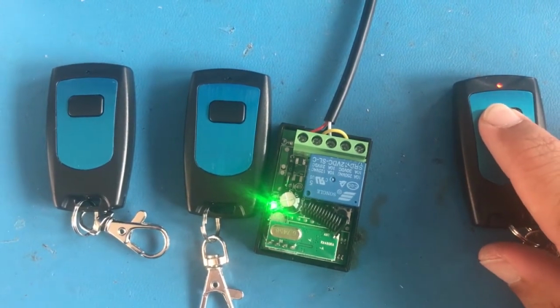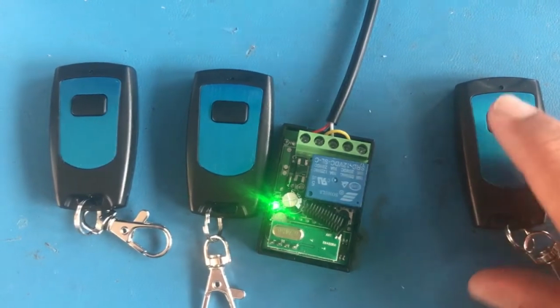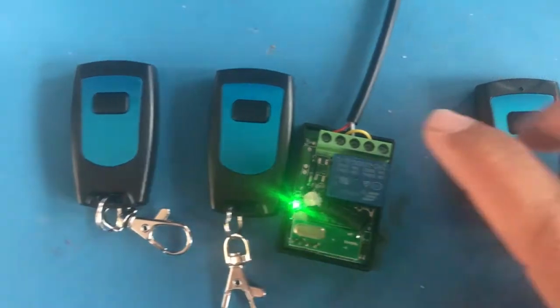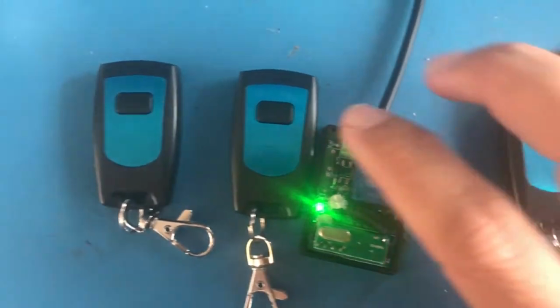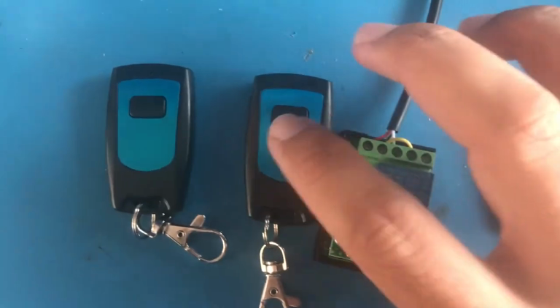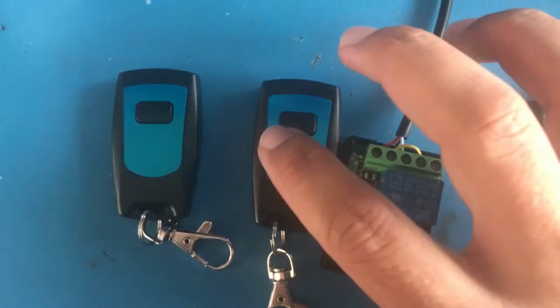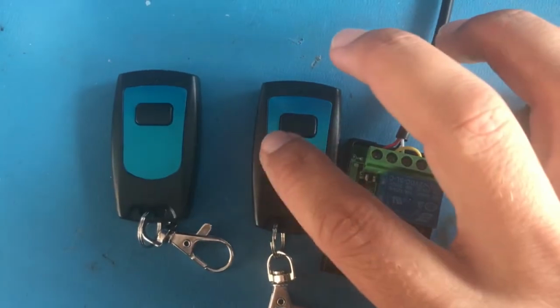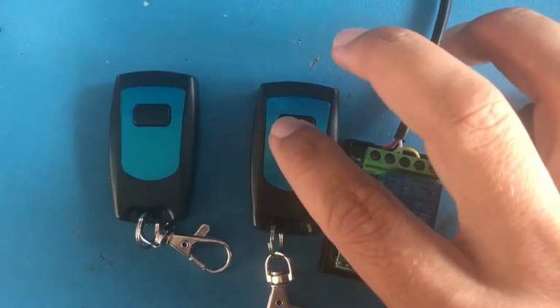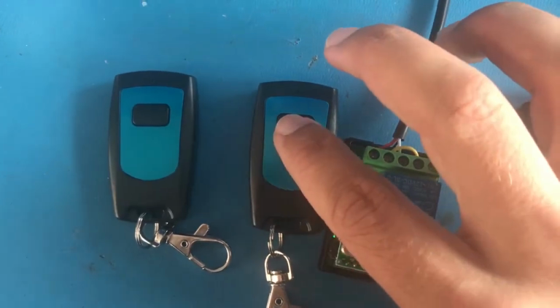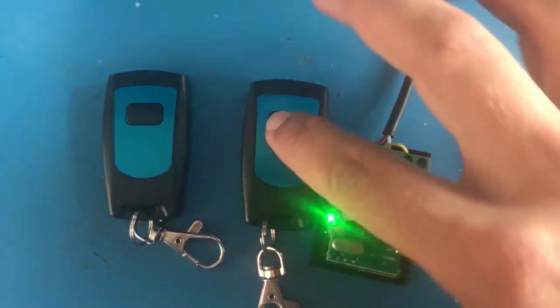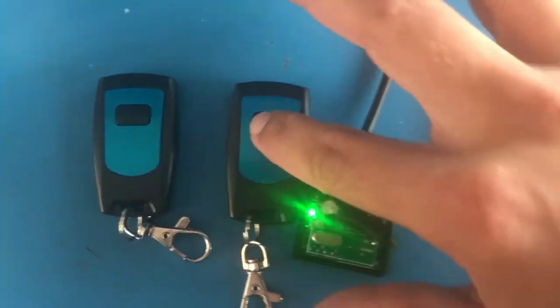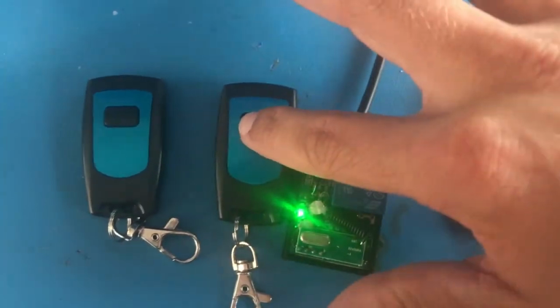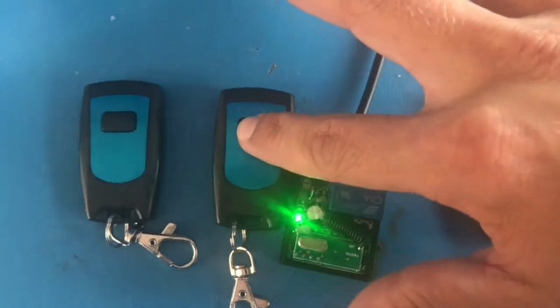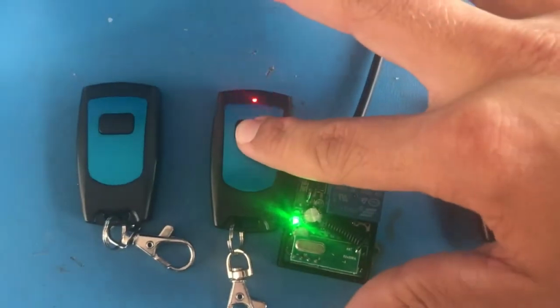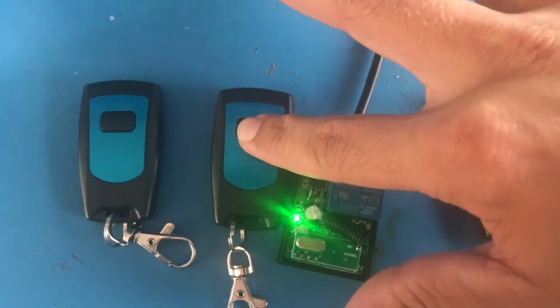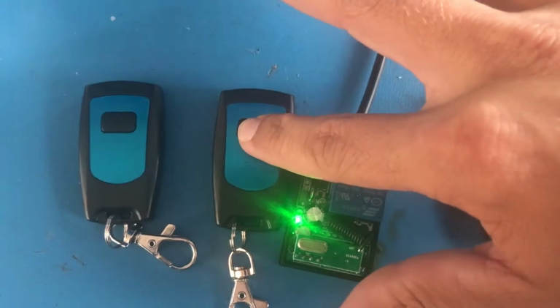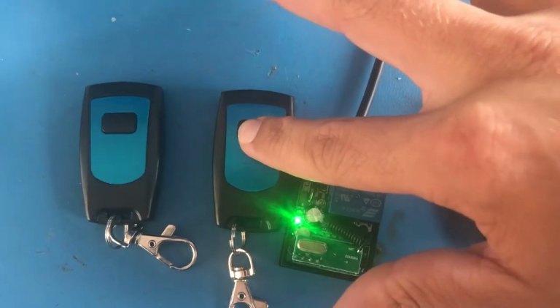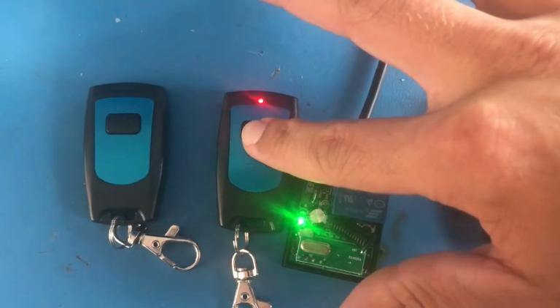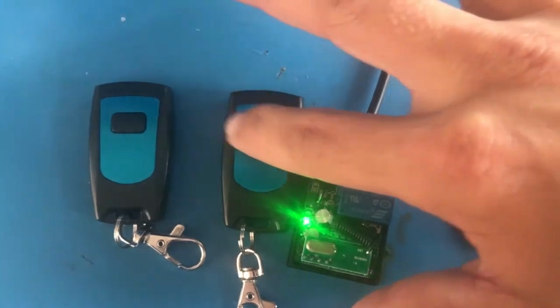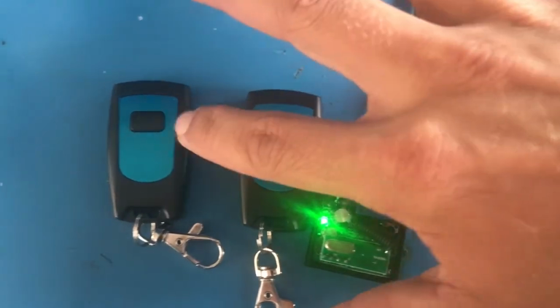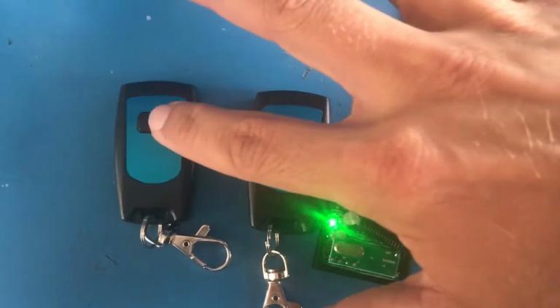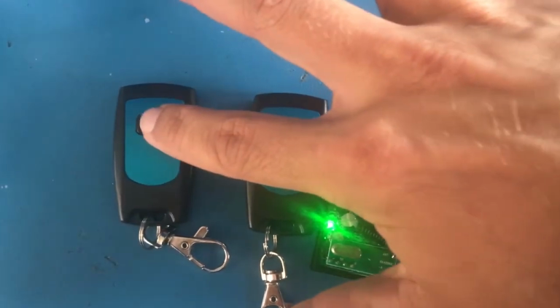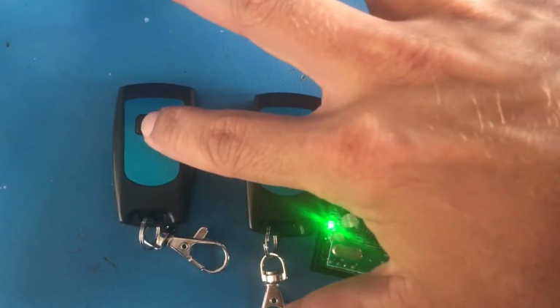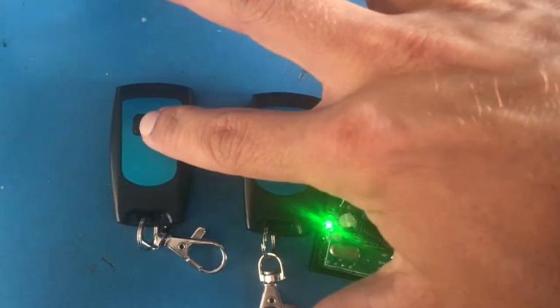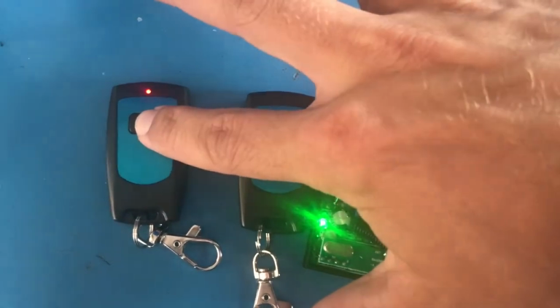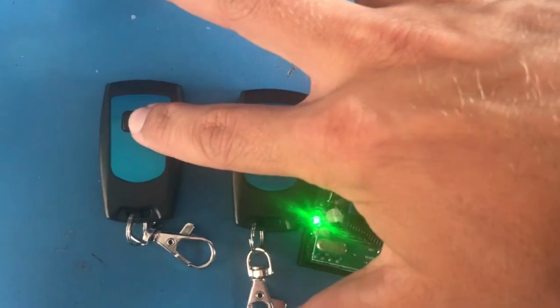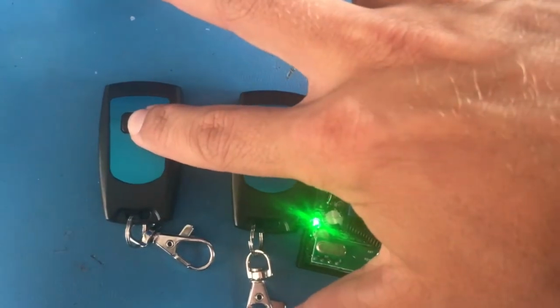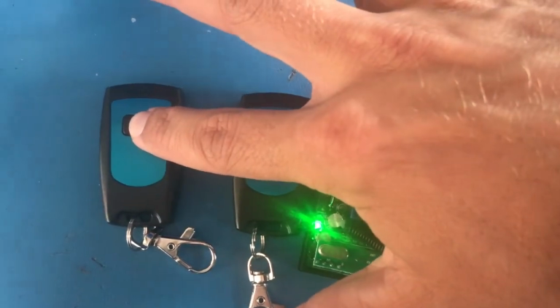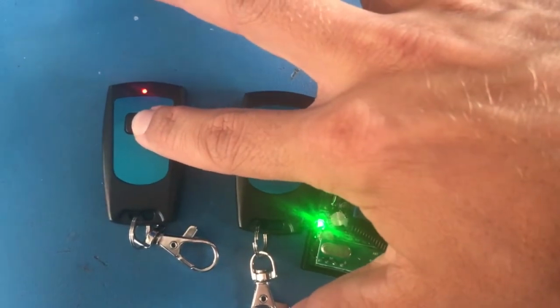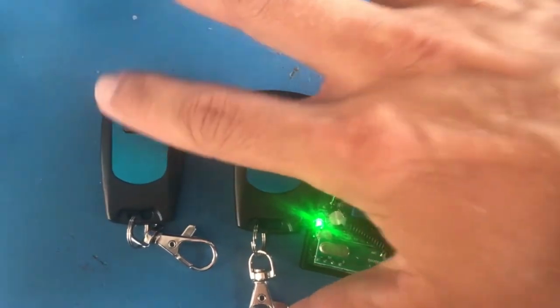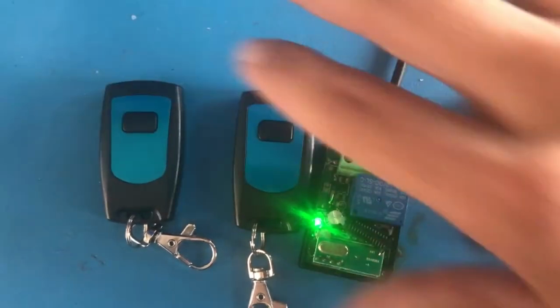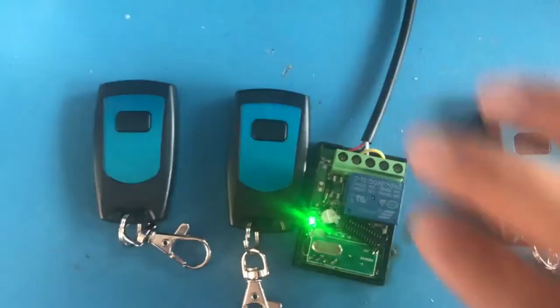Now you have a third key fob that is now connected to the system.